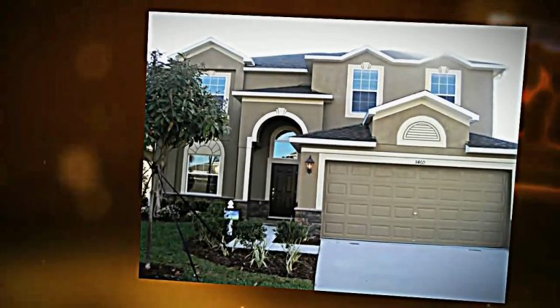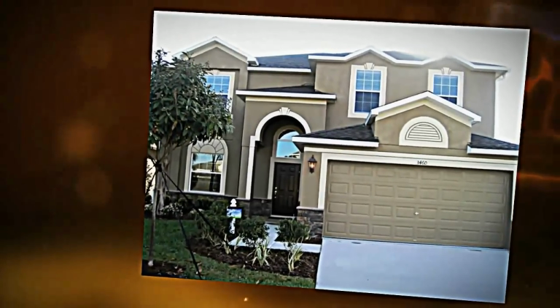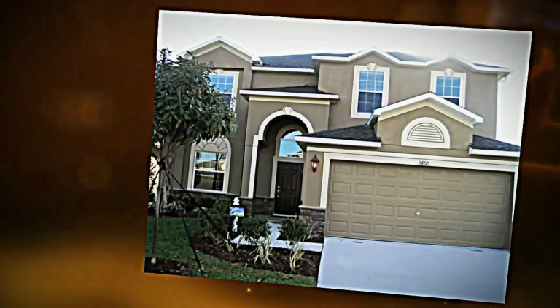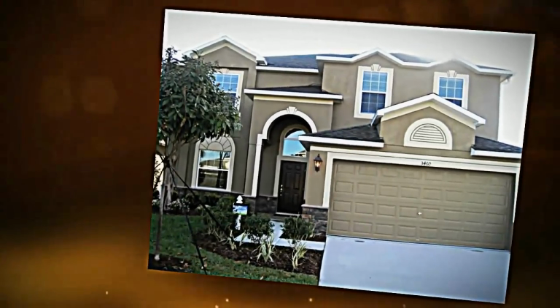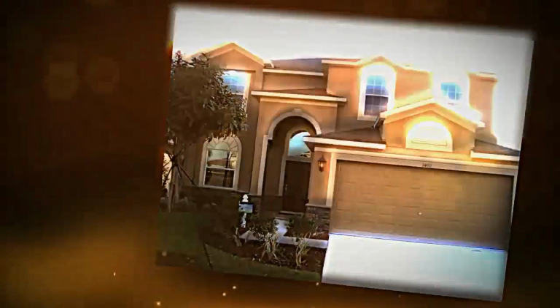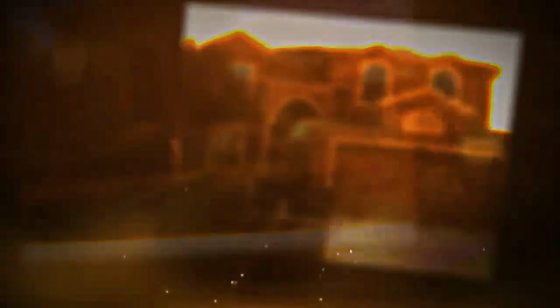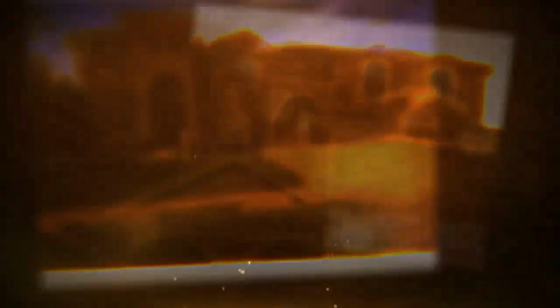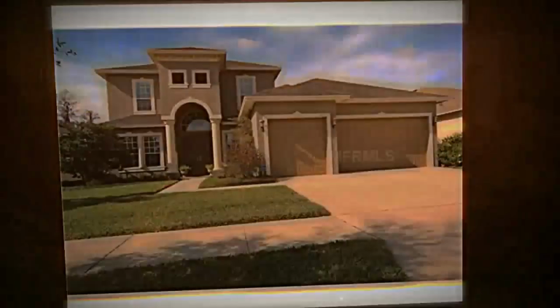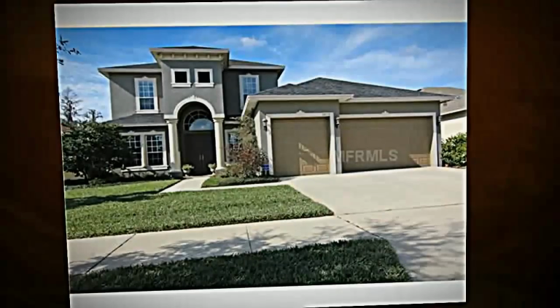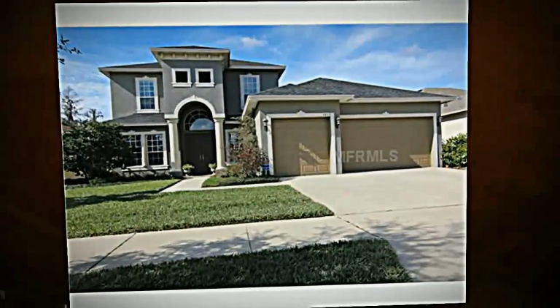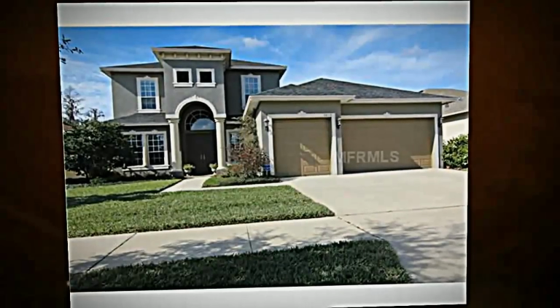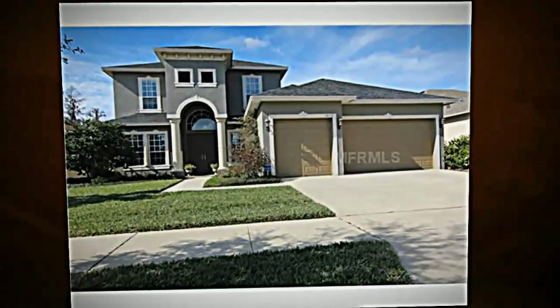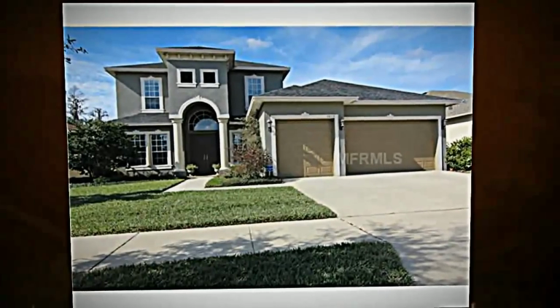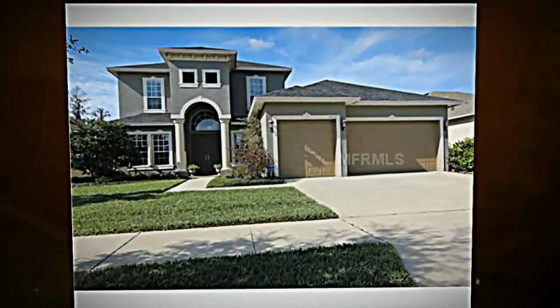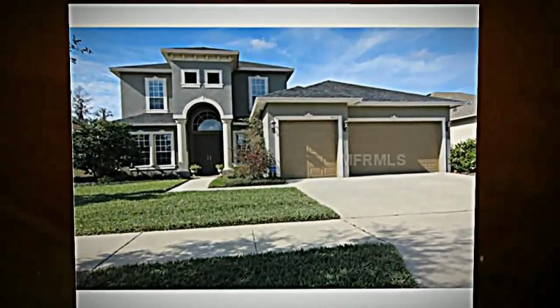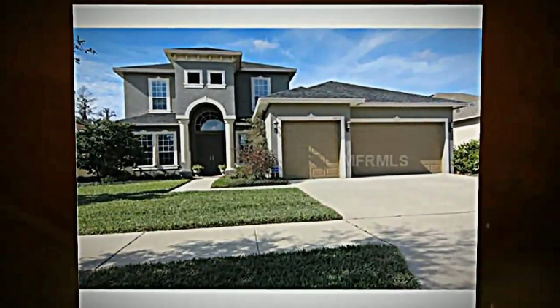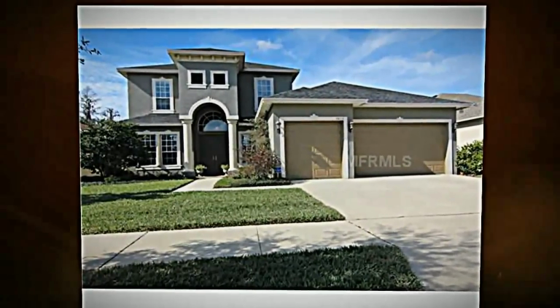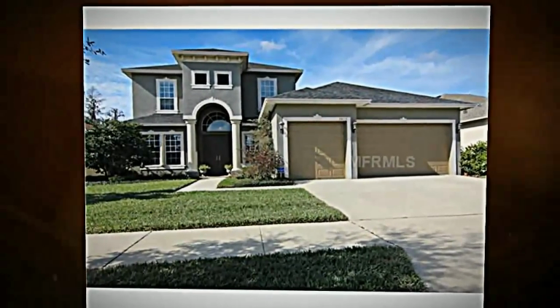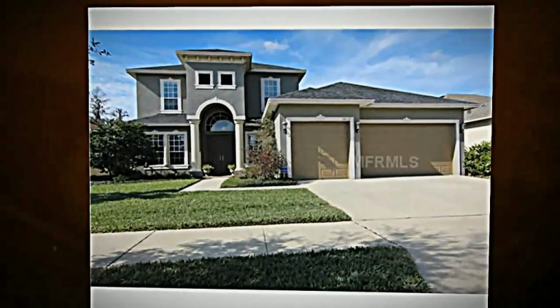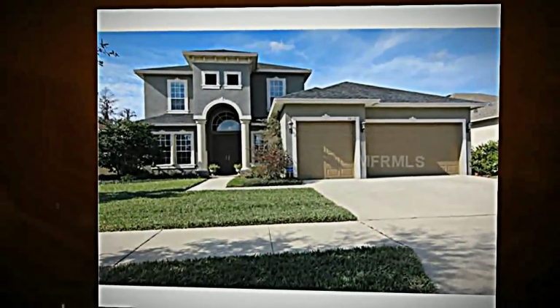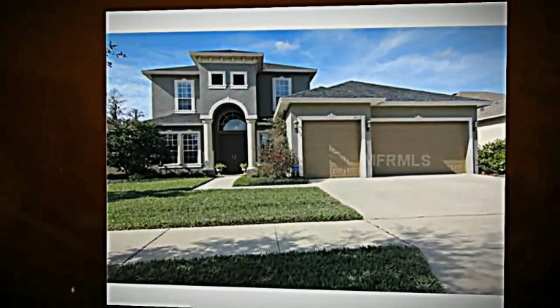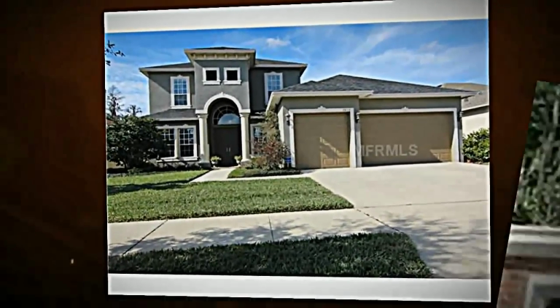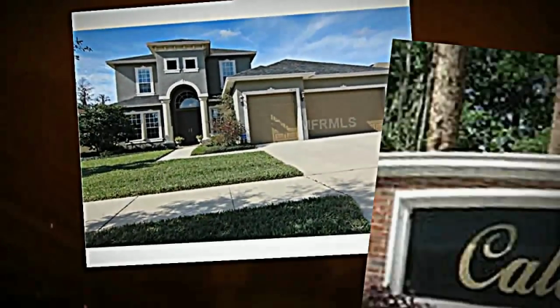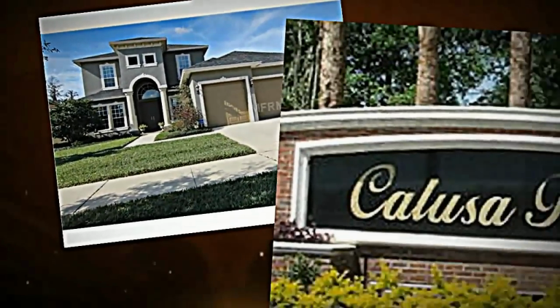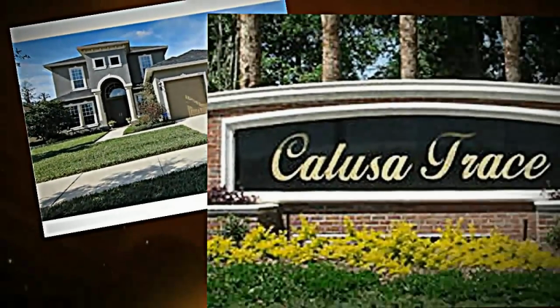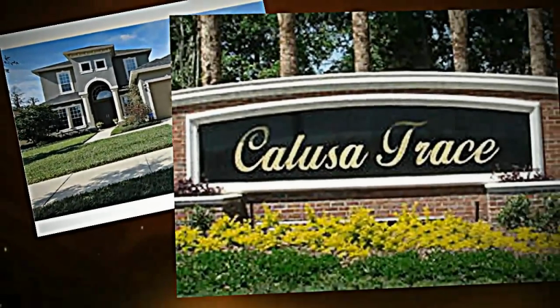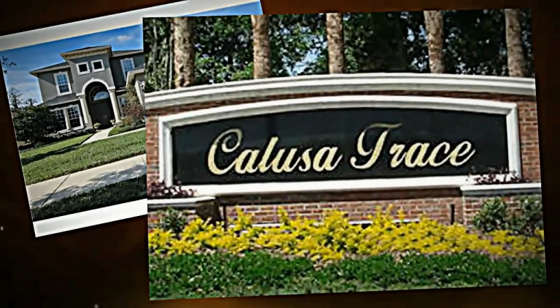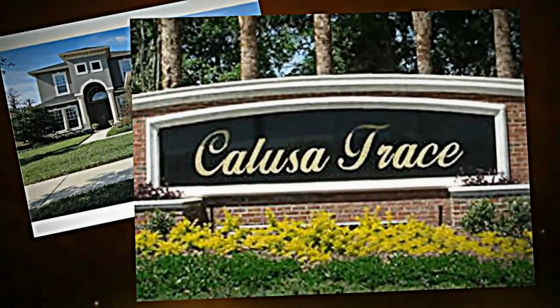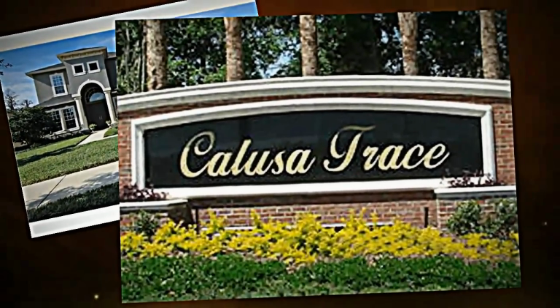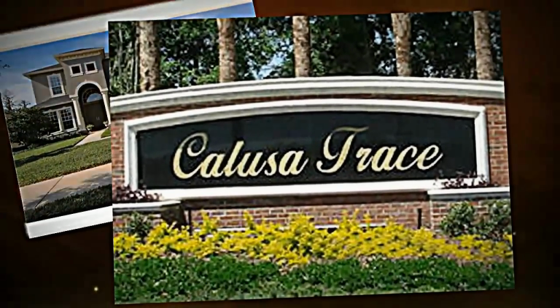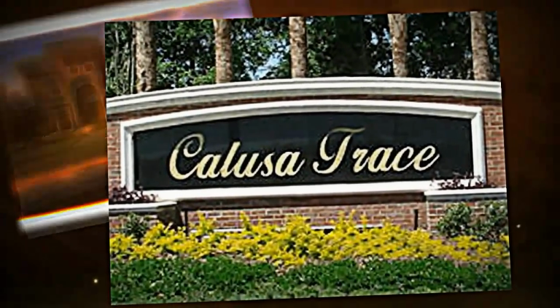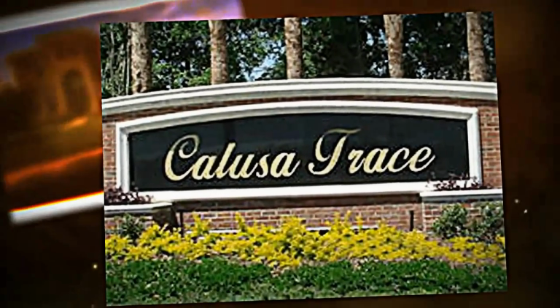If you do happen to find a home that you want to see in person, we will give you exact details on how to schedule a showing fast.